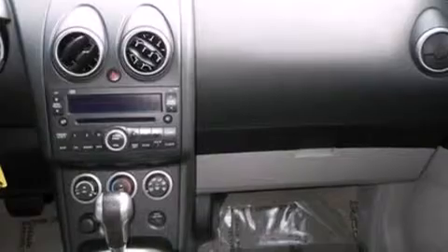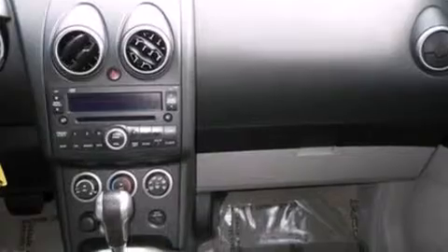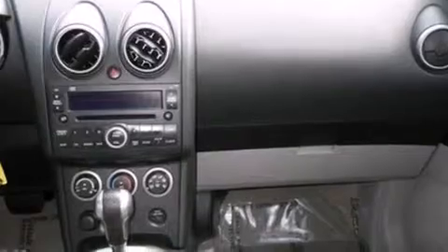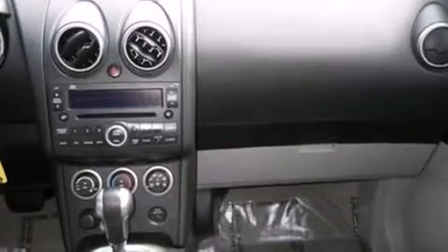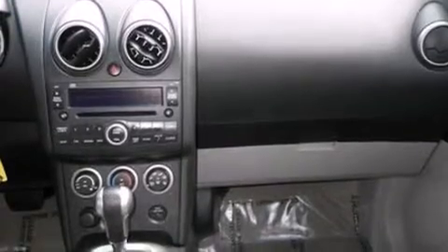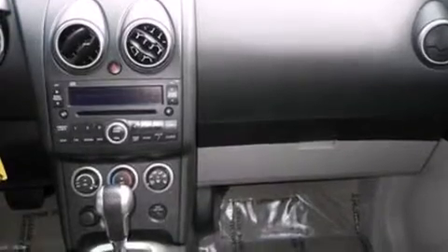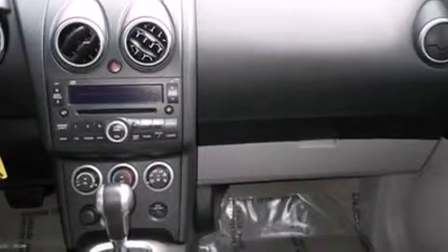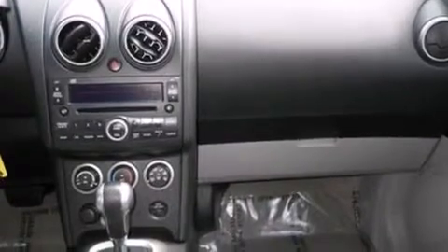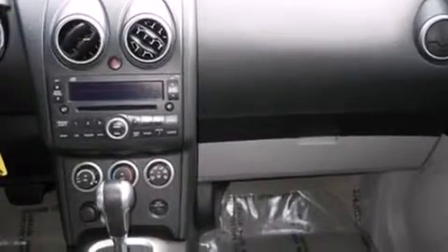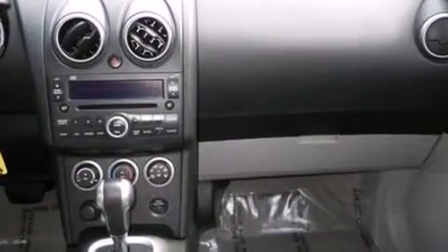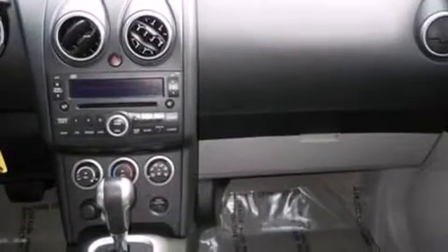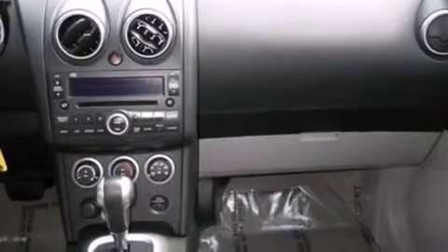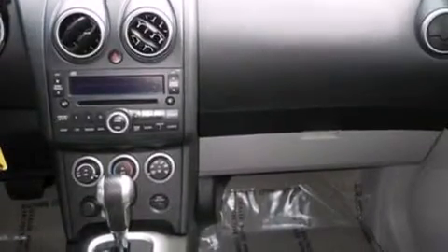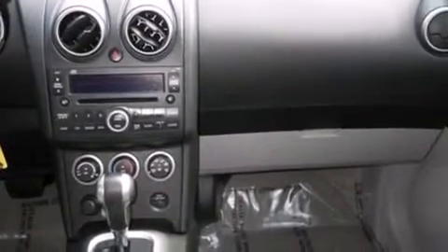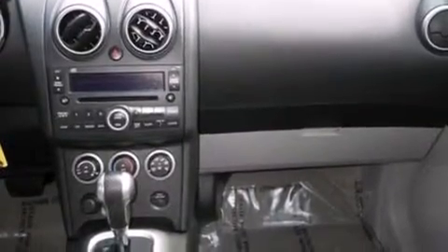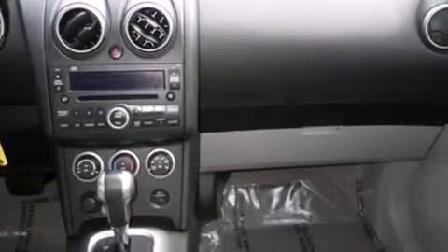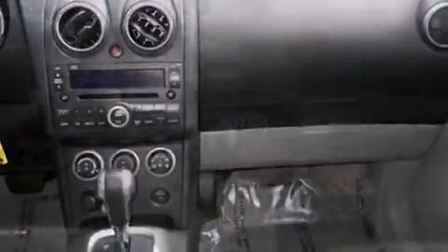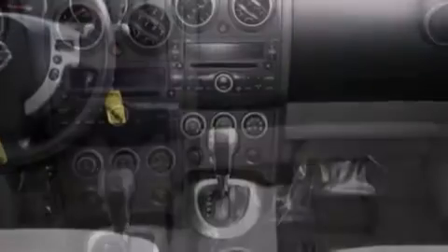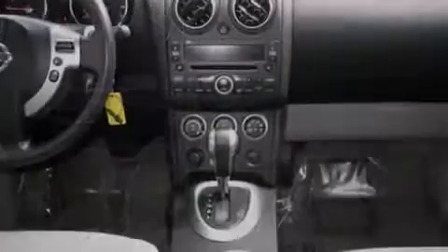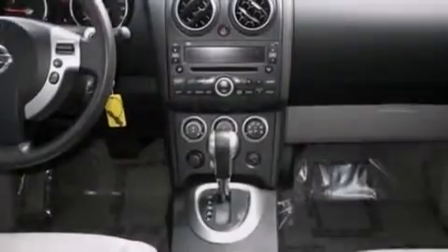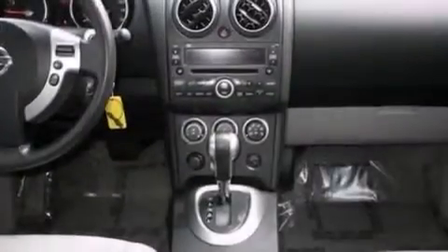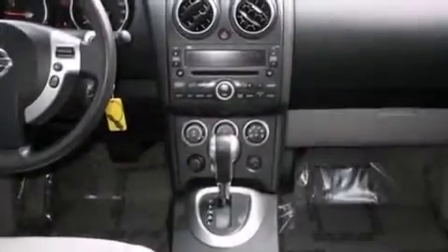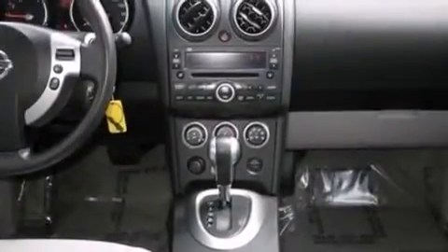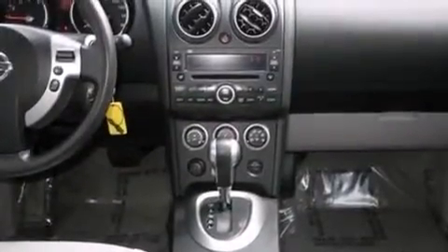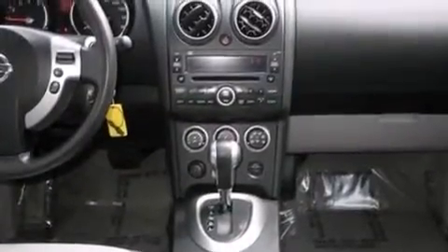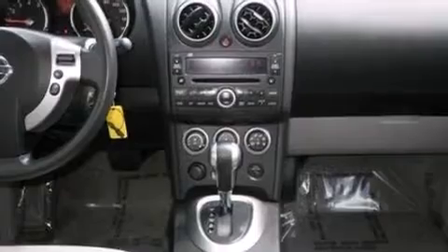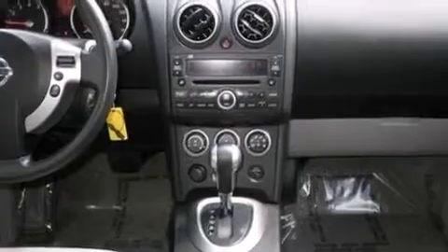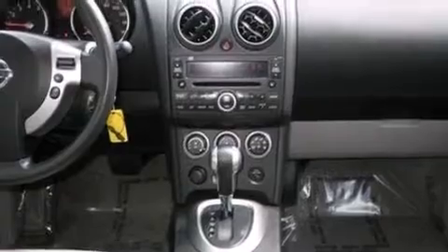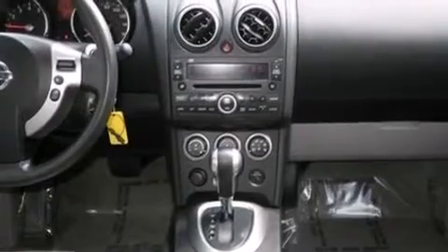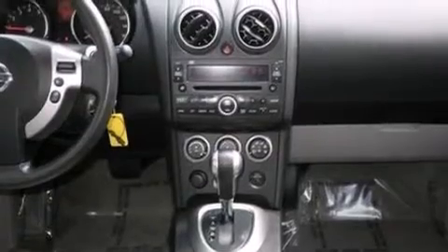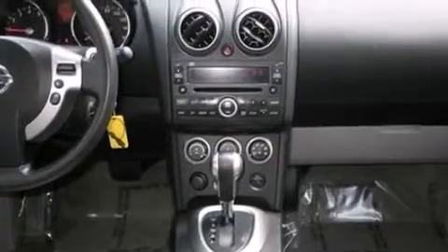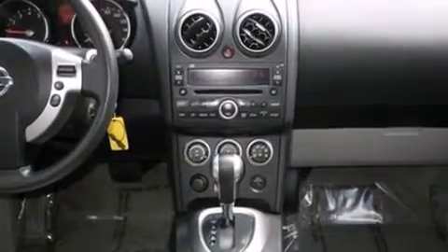A security system, an anti-lock braking system, a four-wheel independent suspension, and air conditioning.